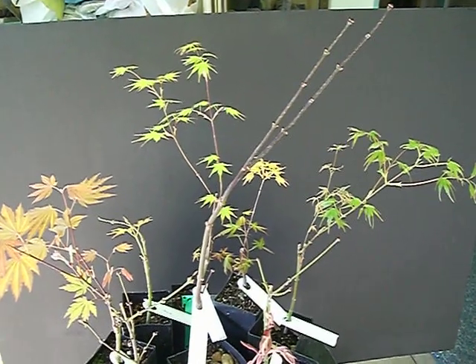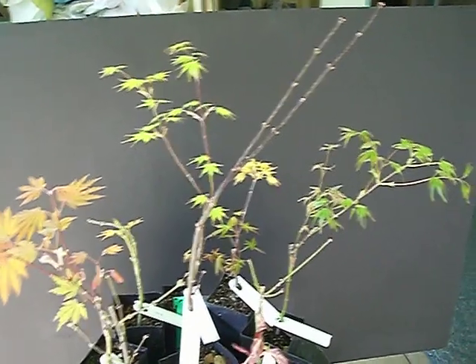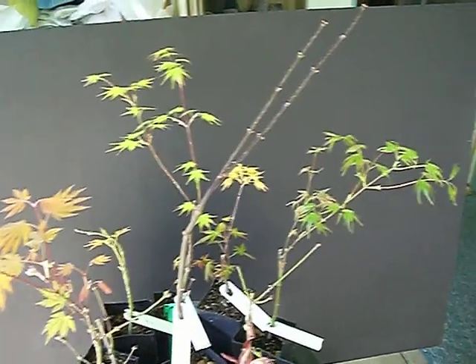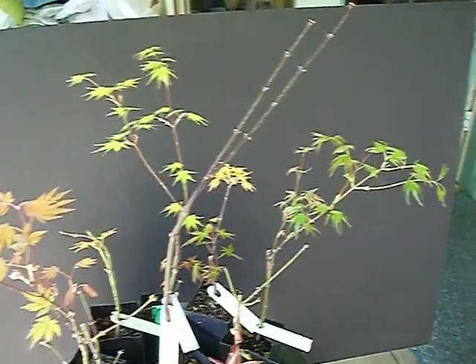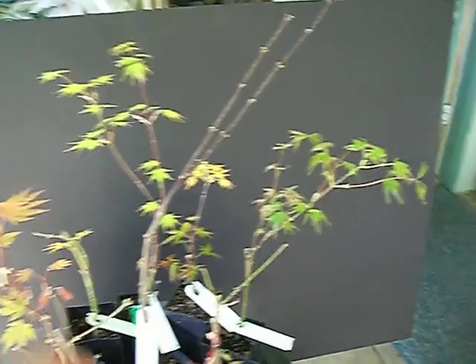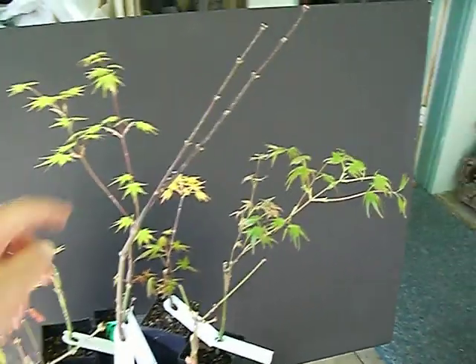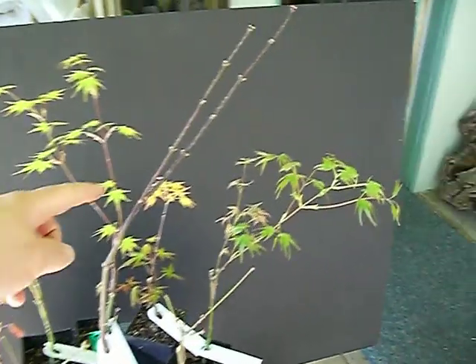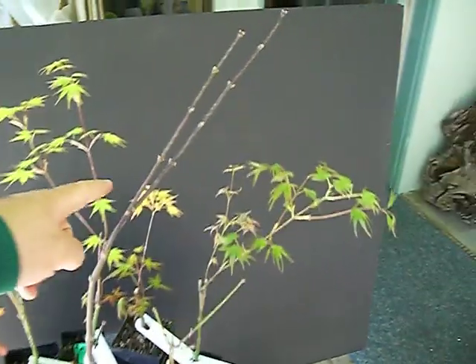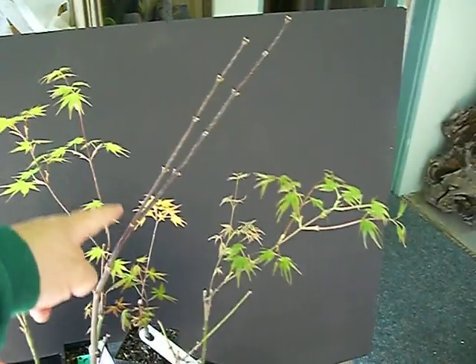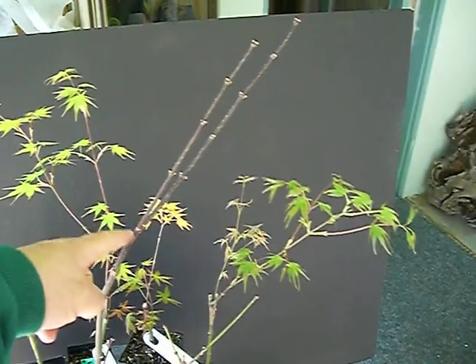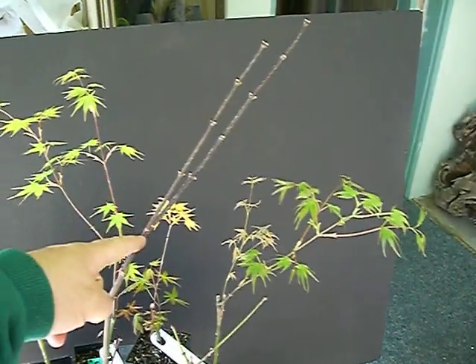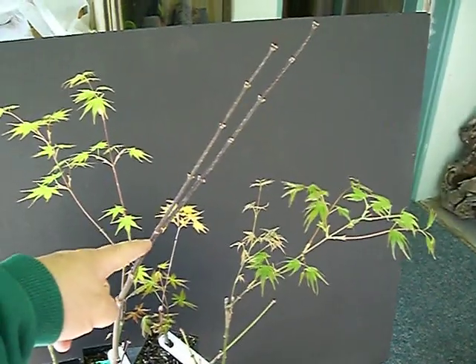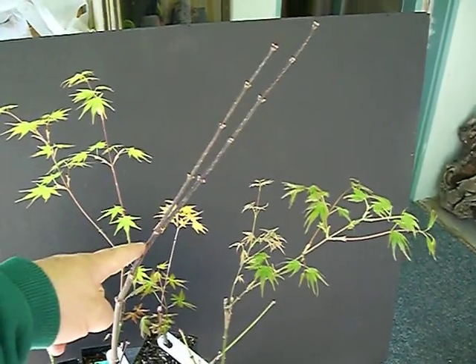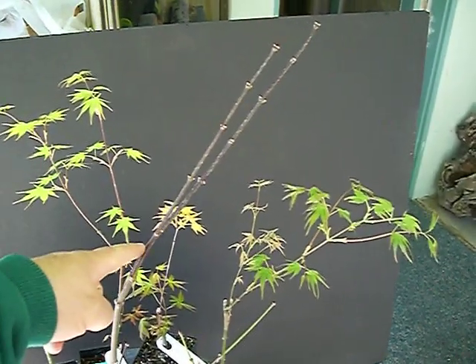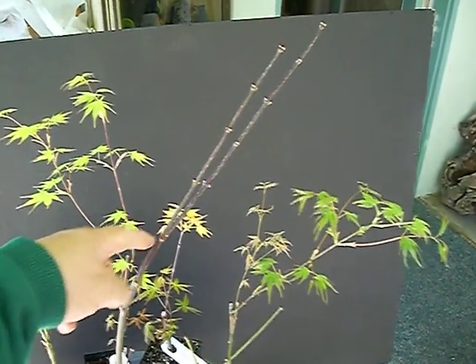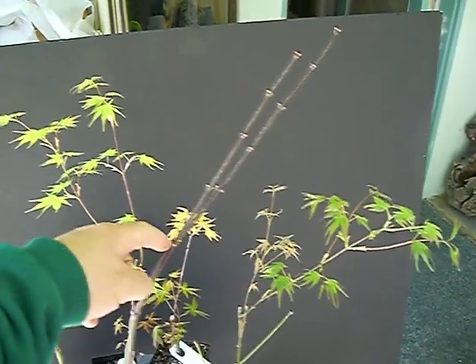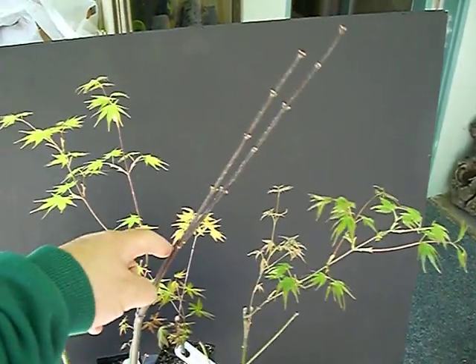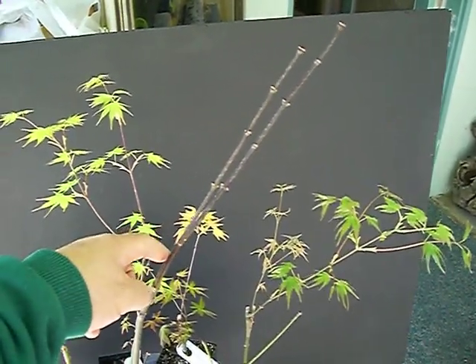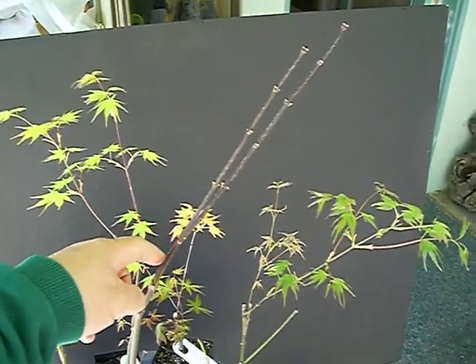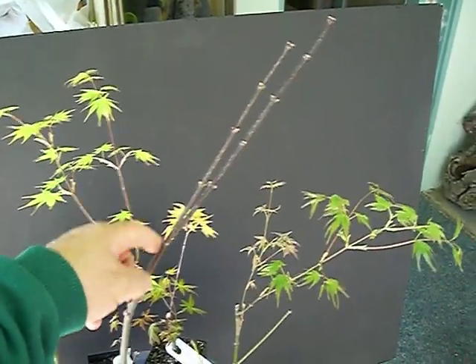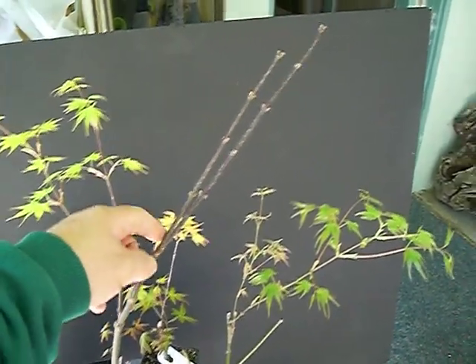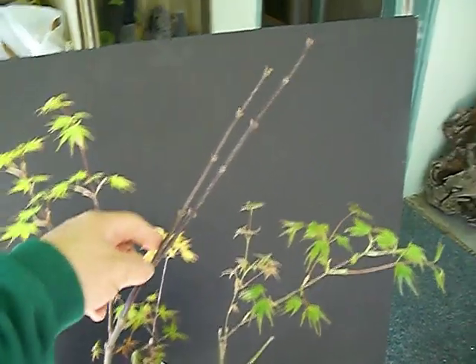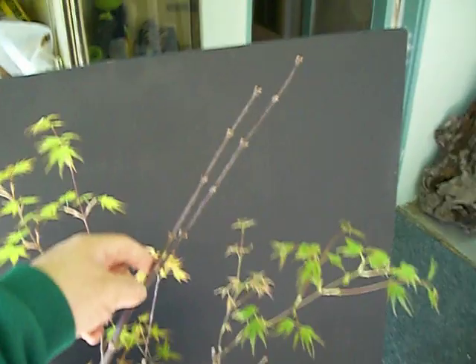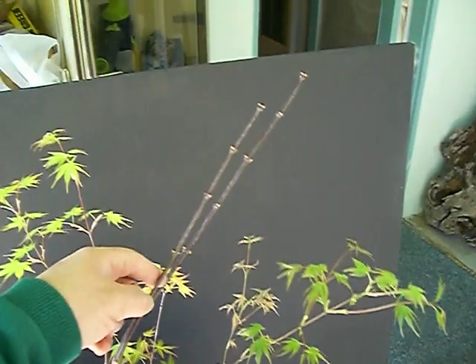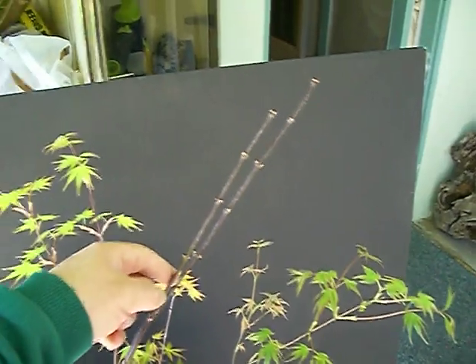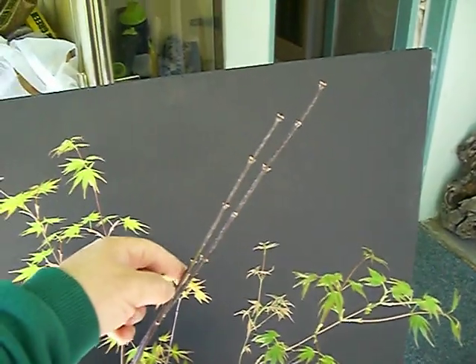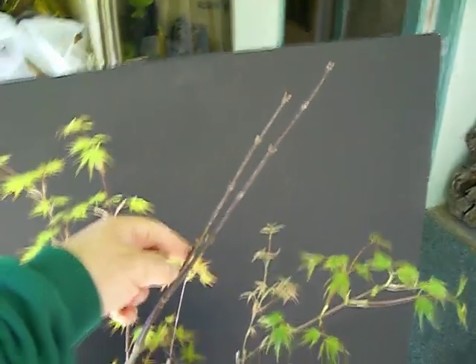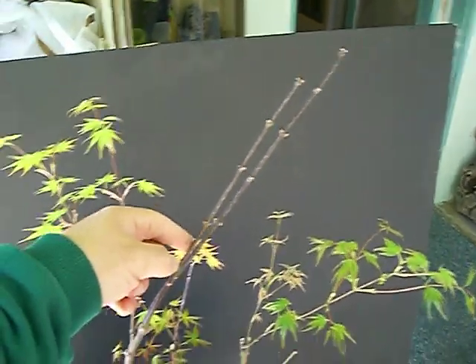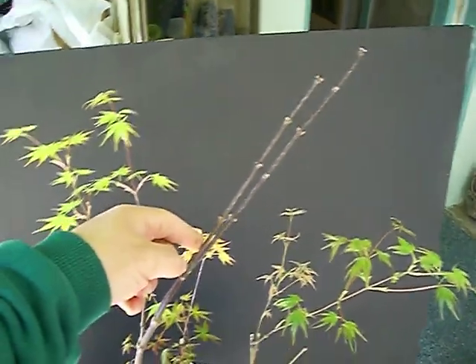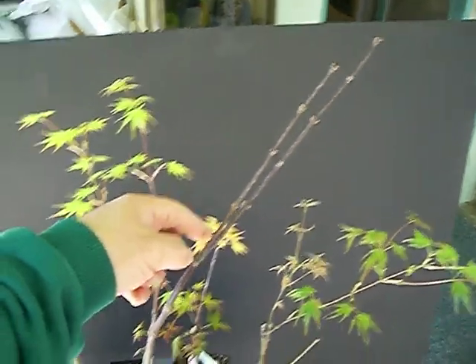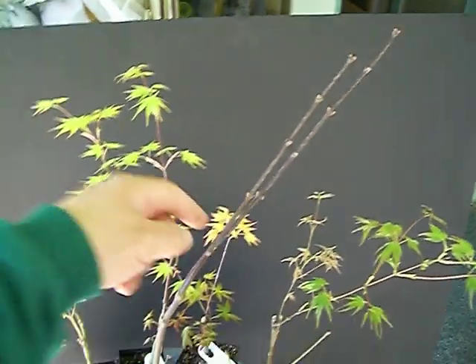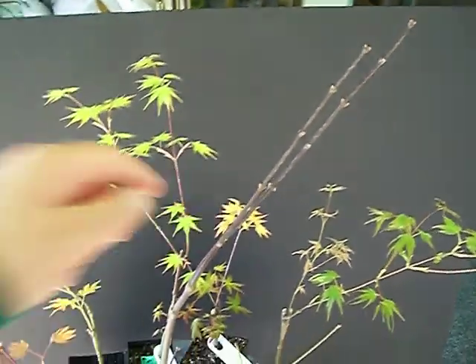The middle one is Purple Ghost. I can't wait to see the leaves opening up.